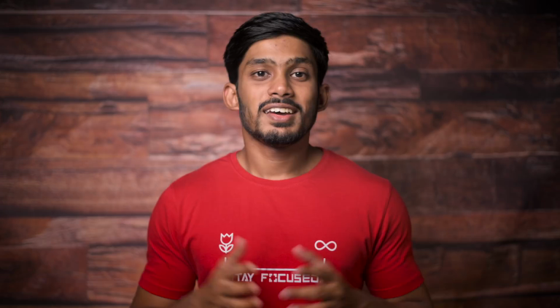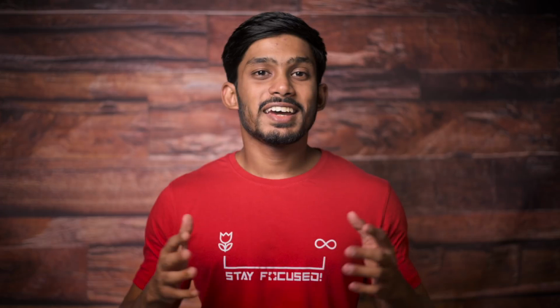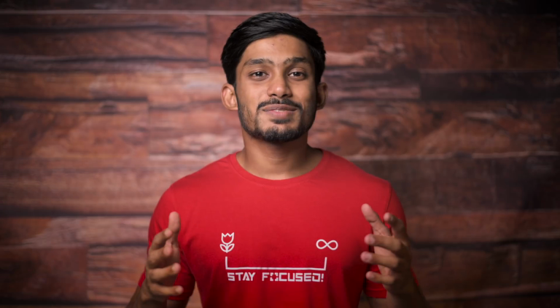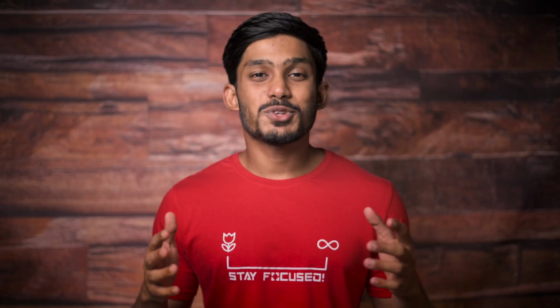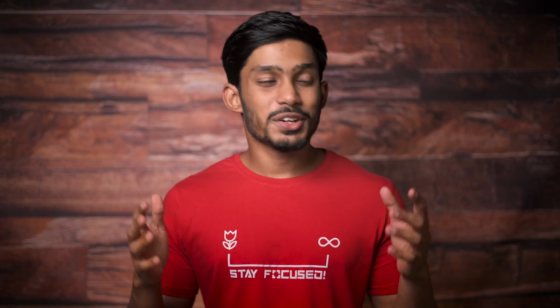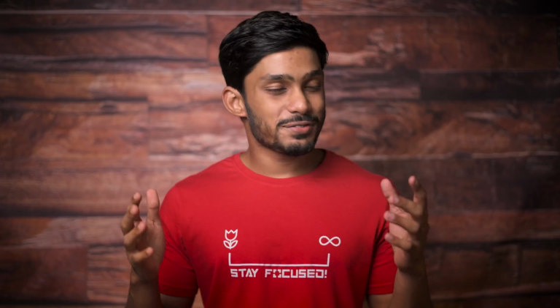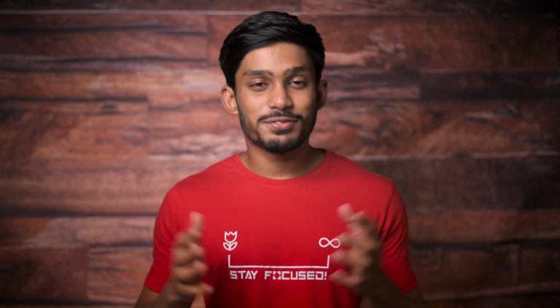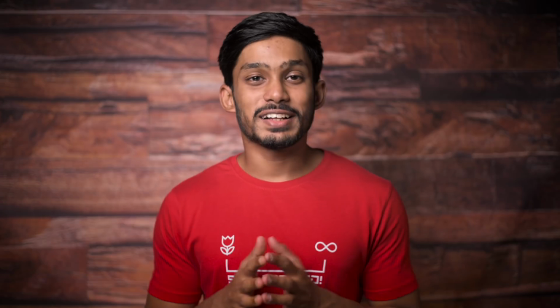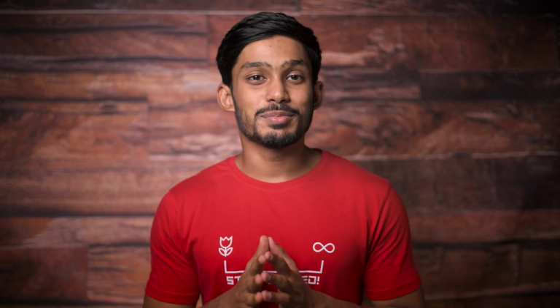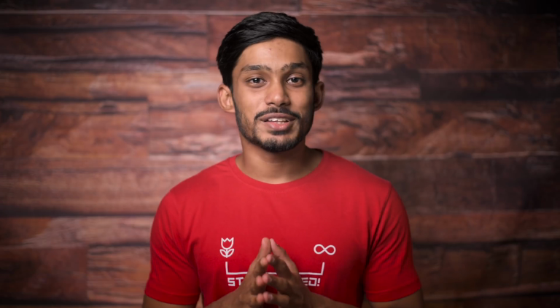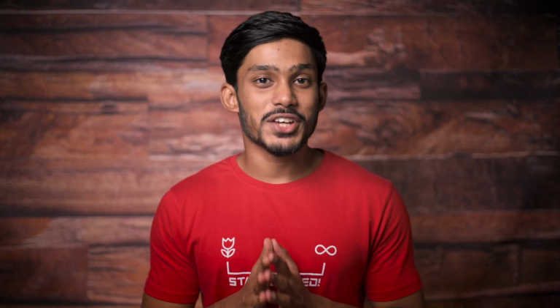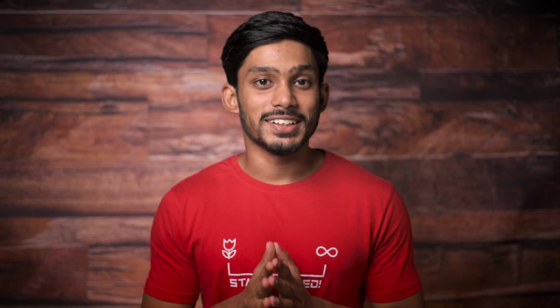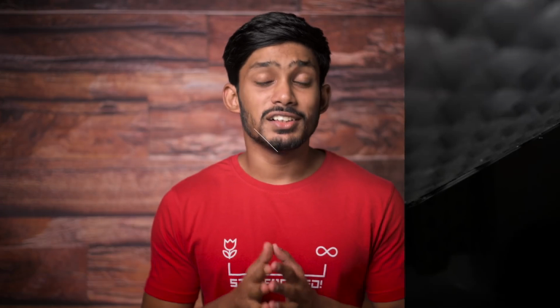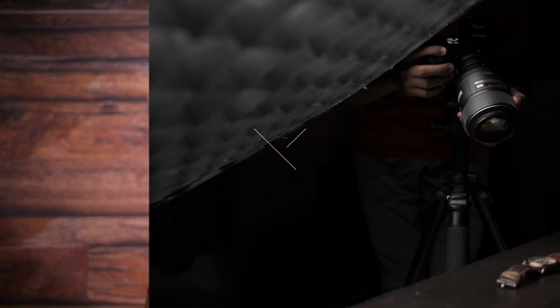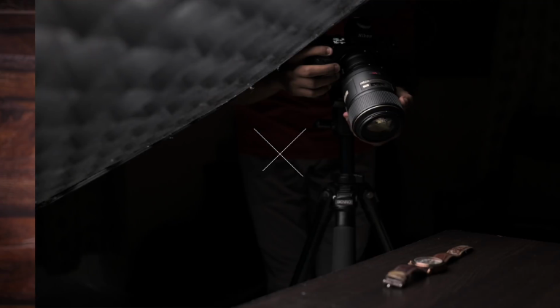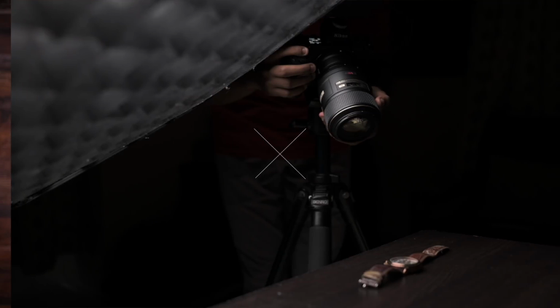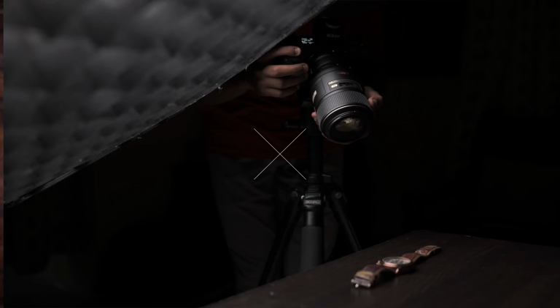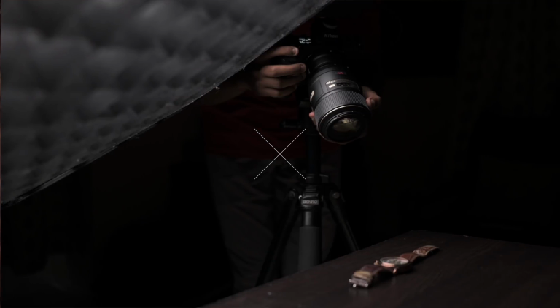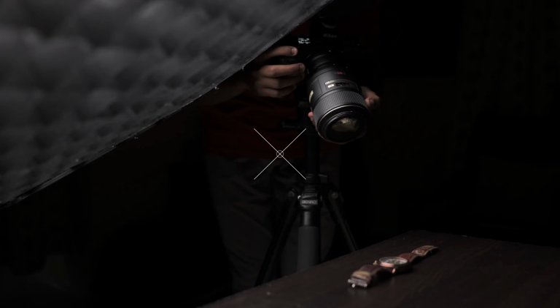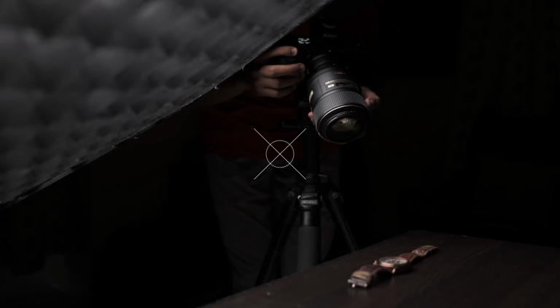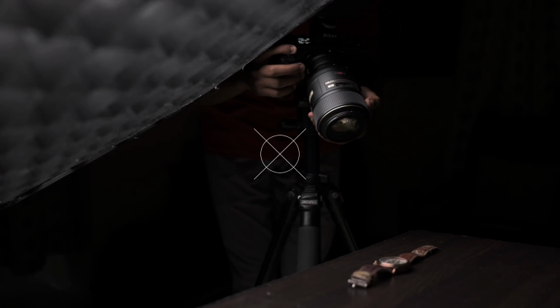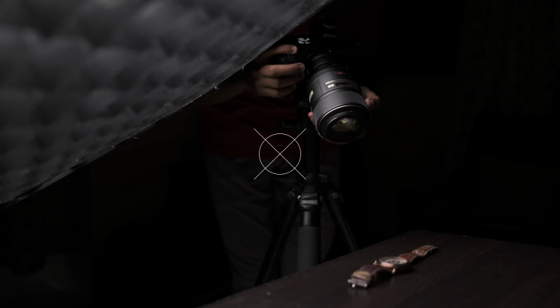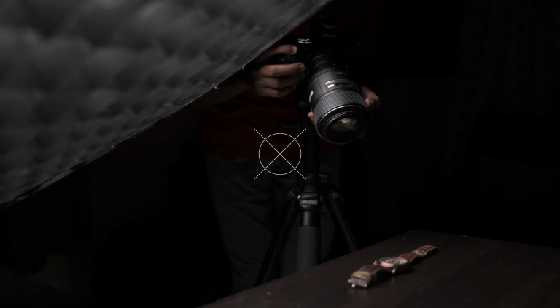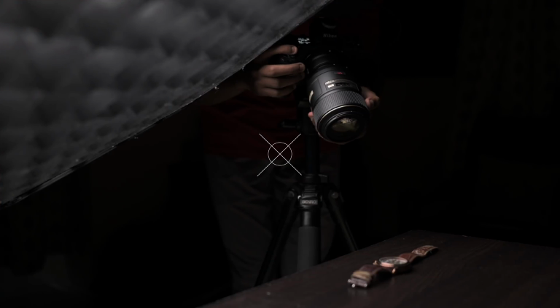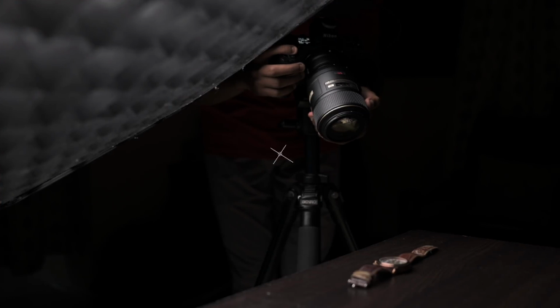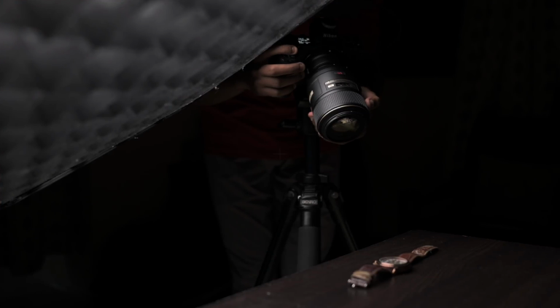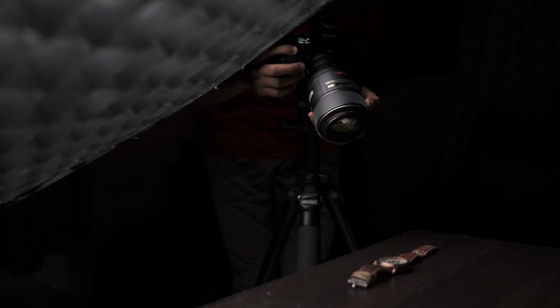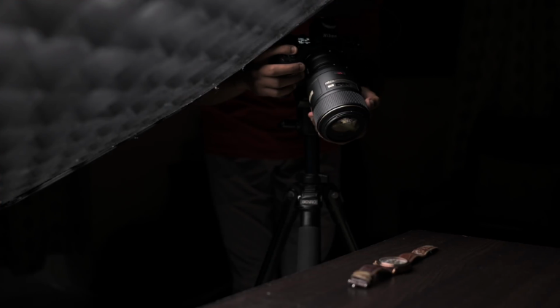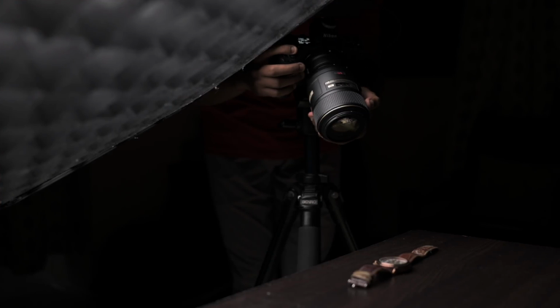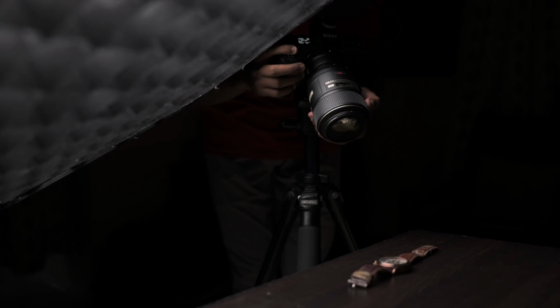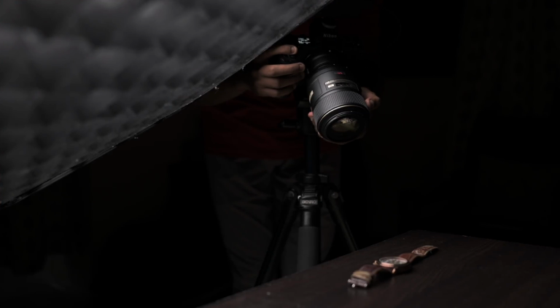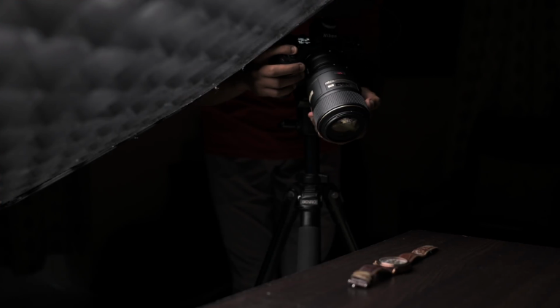Hey guys, I'm Saurabh. Welcome to the channel. Today in this video, I'm going to talk about focus stacking.